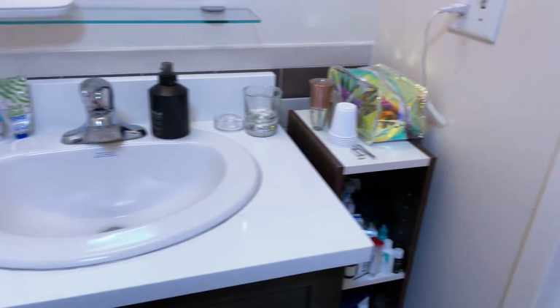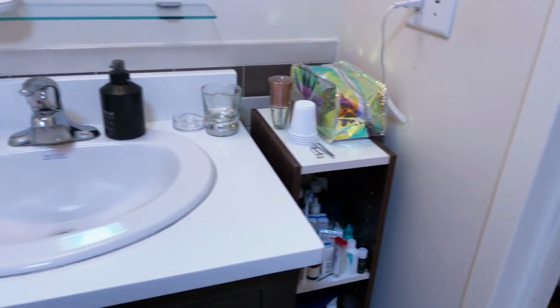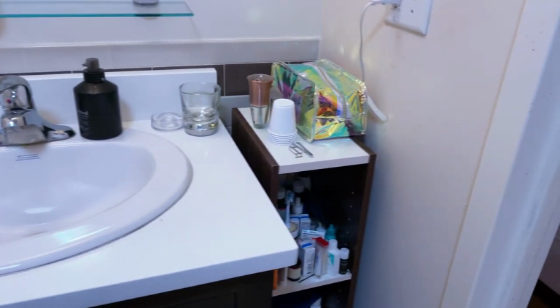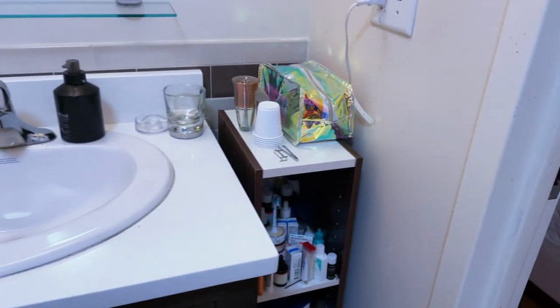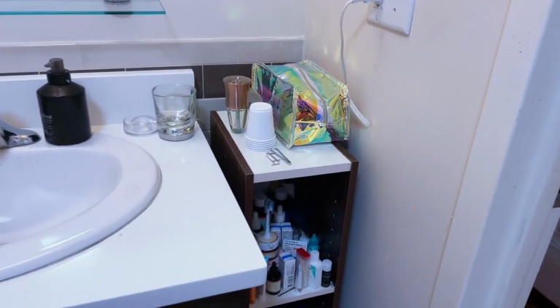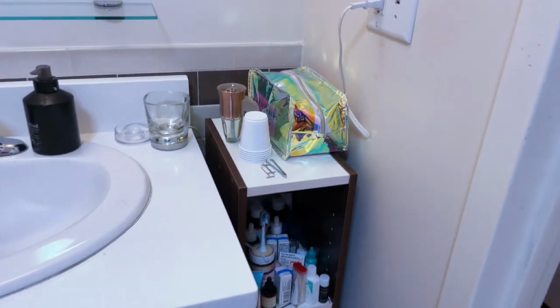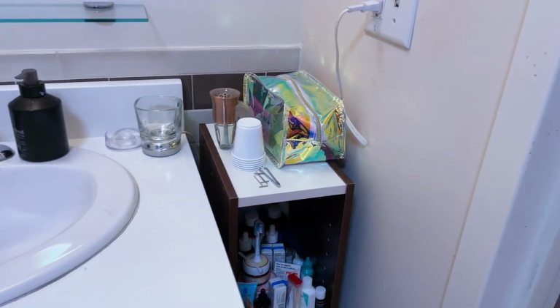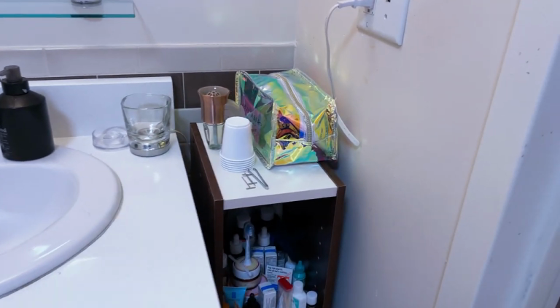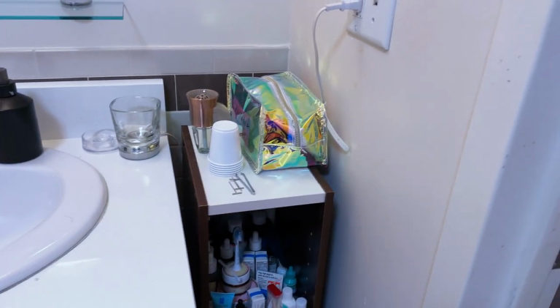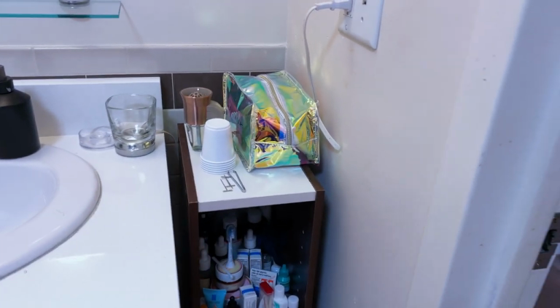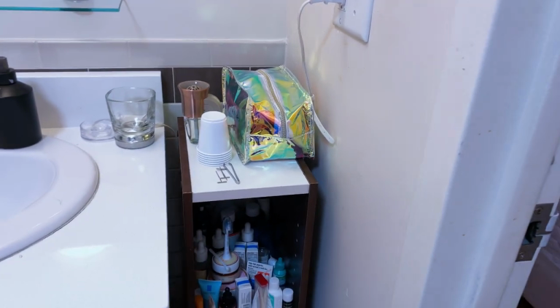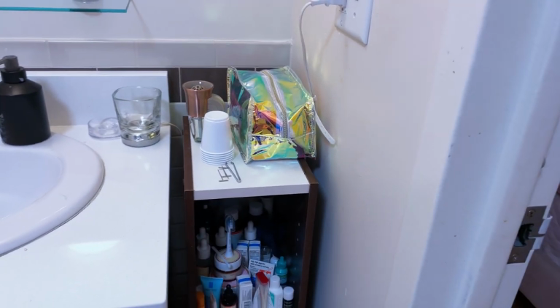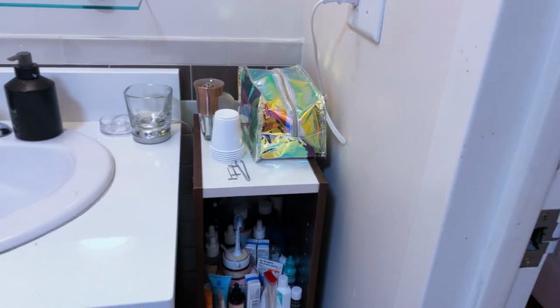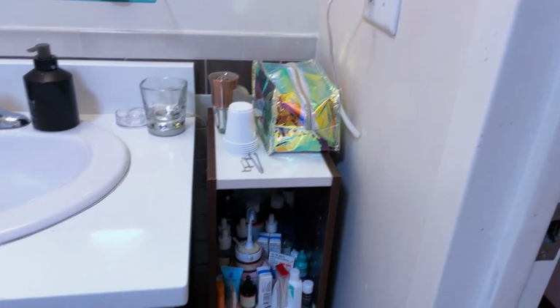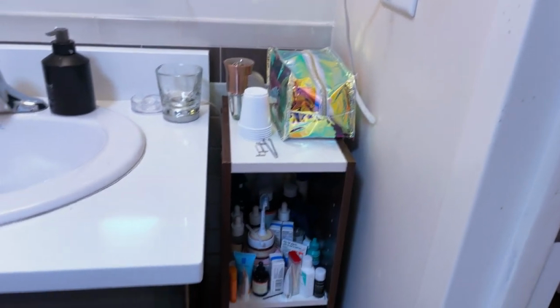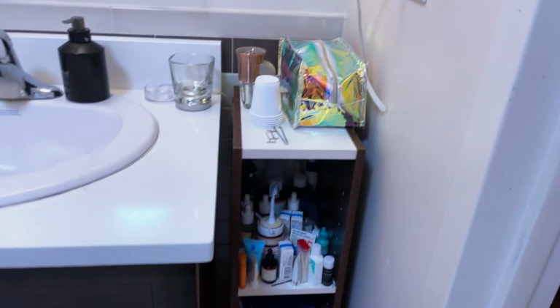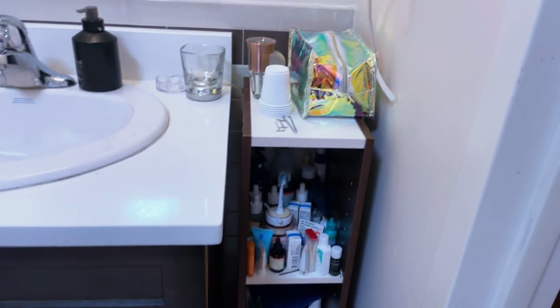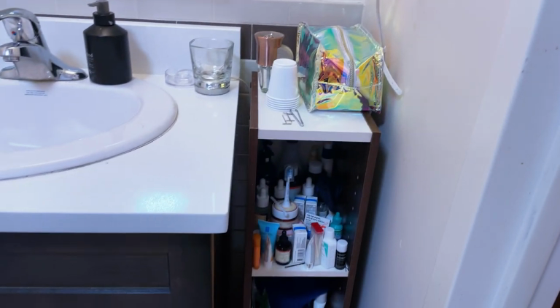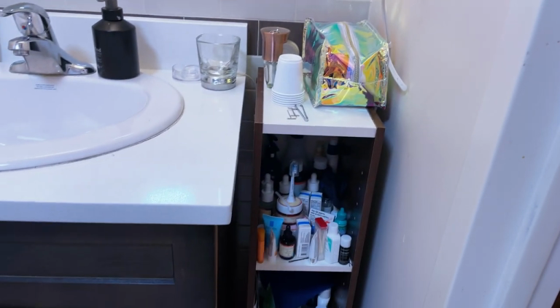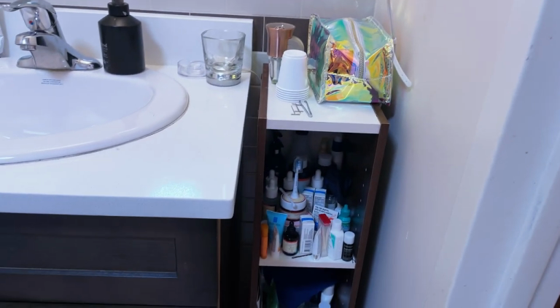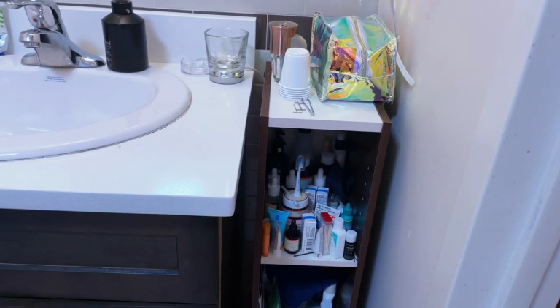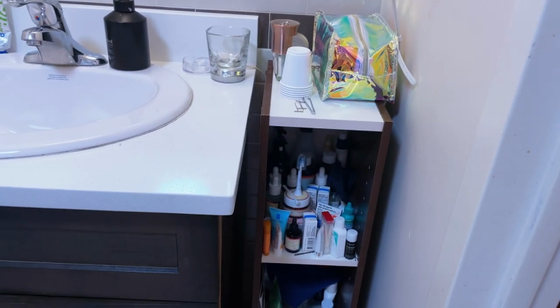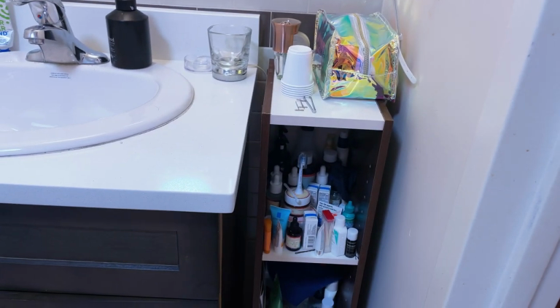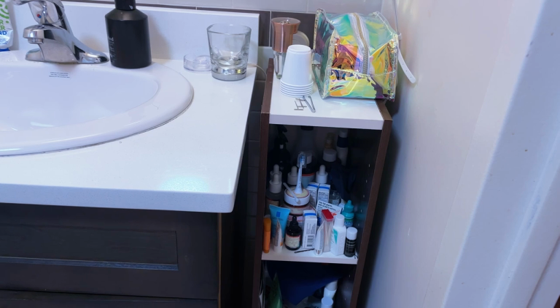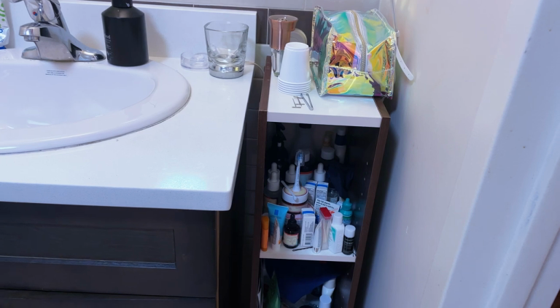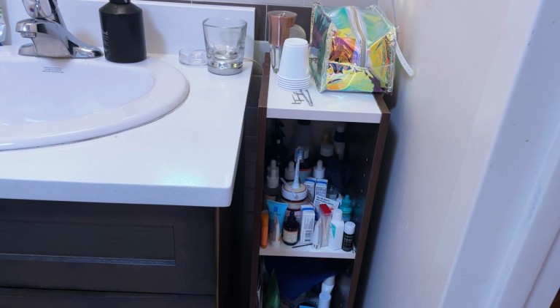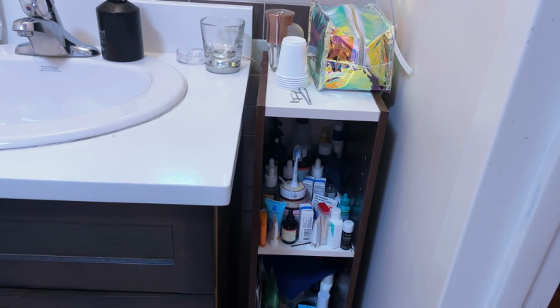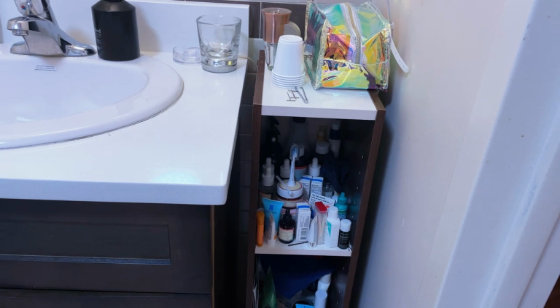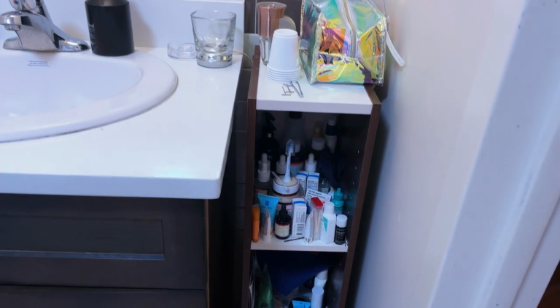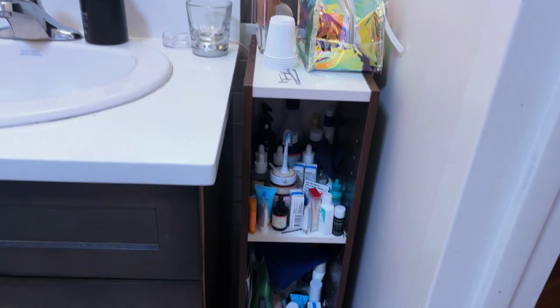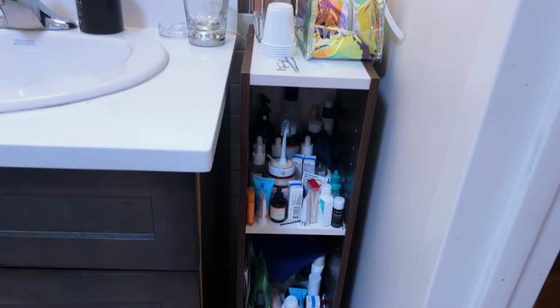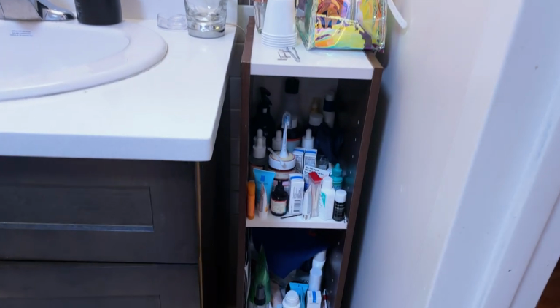Then I have another system for storing stuff. Yes, I got a lot of stuff in this bathroom.